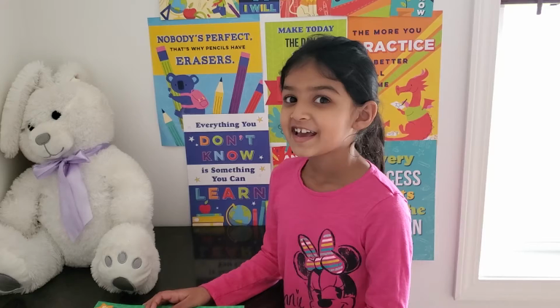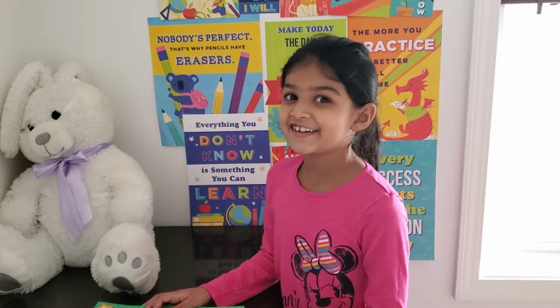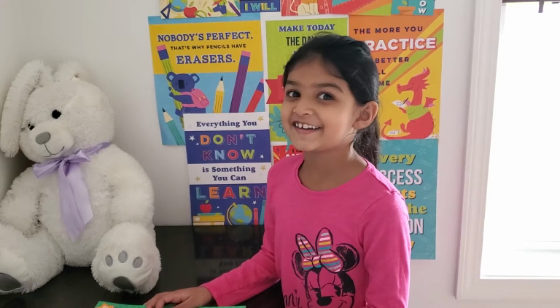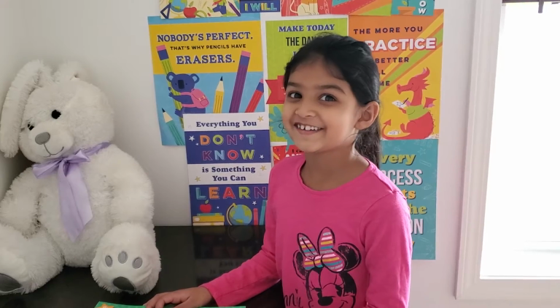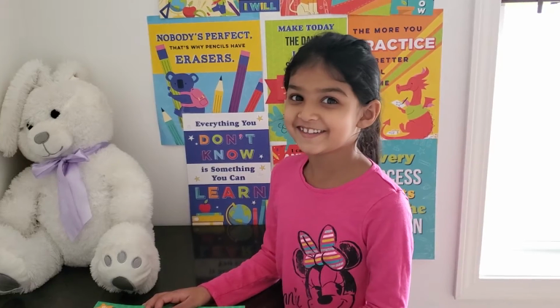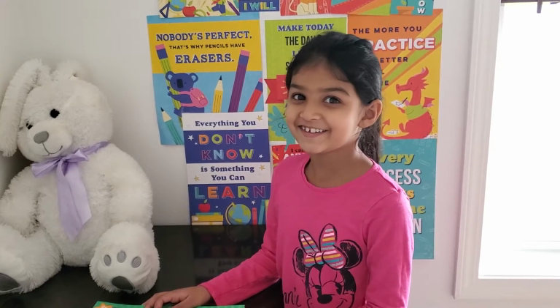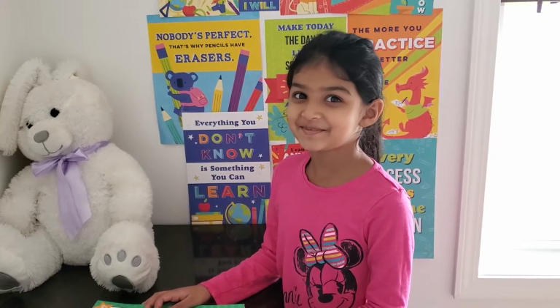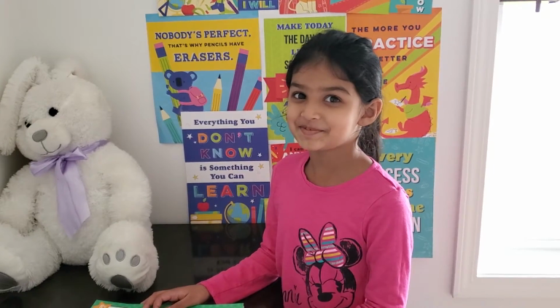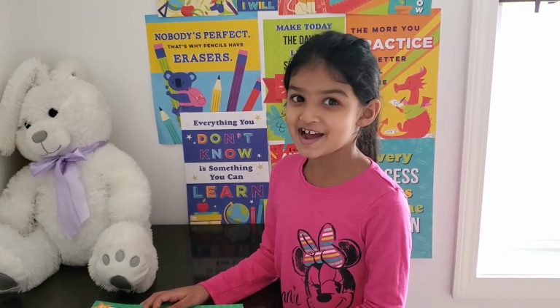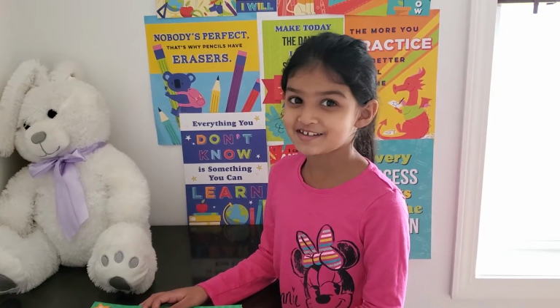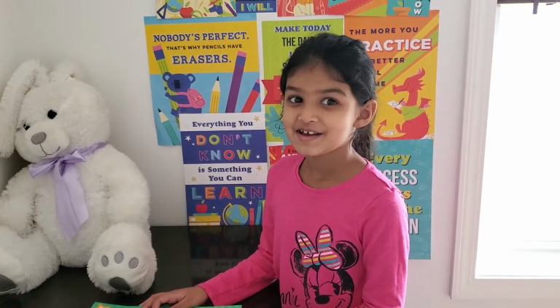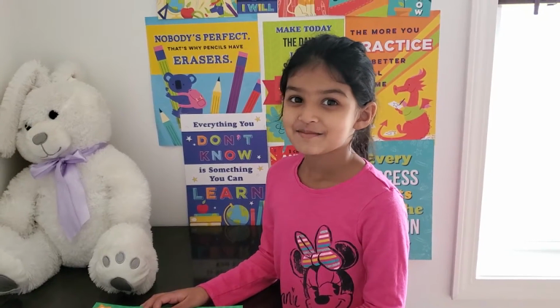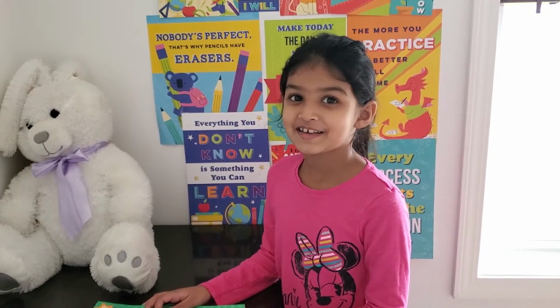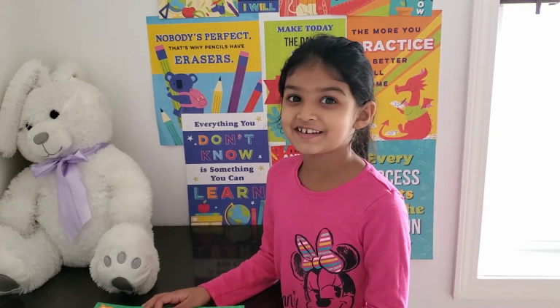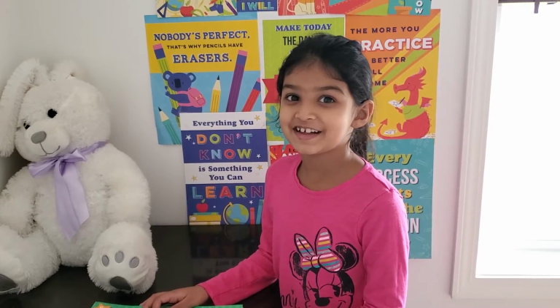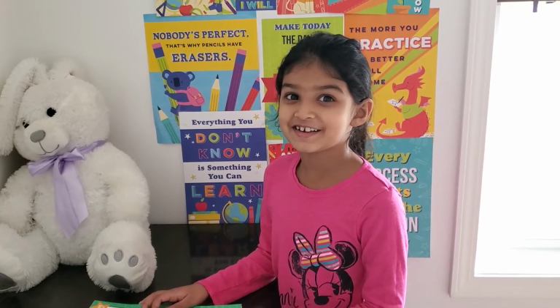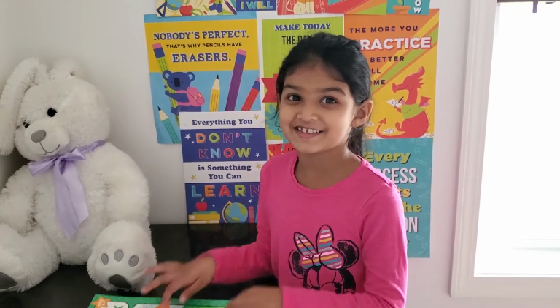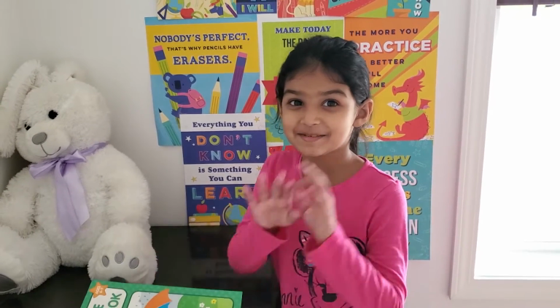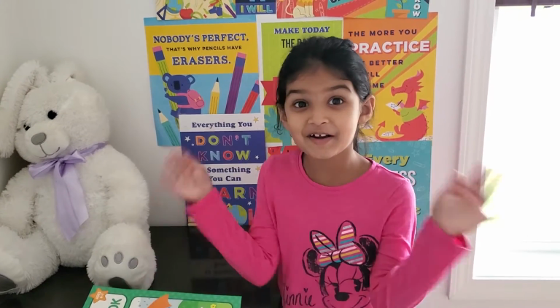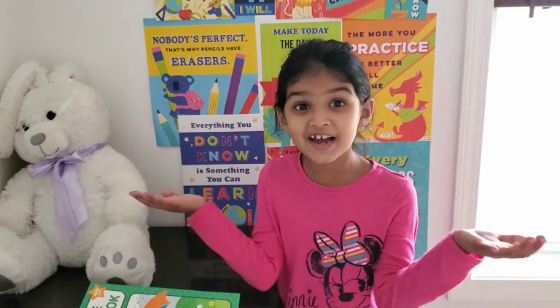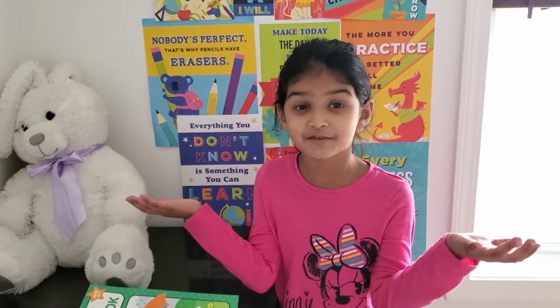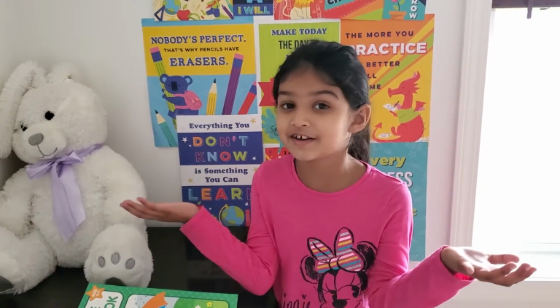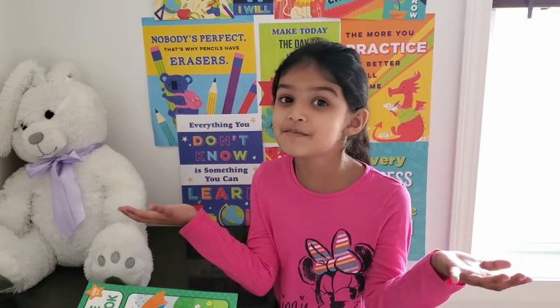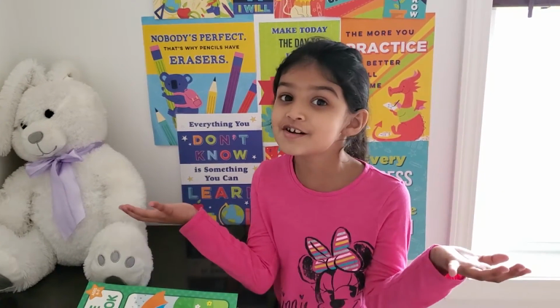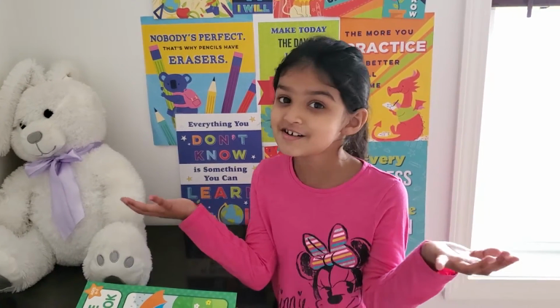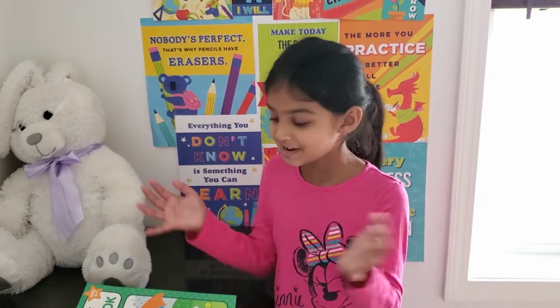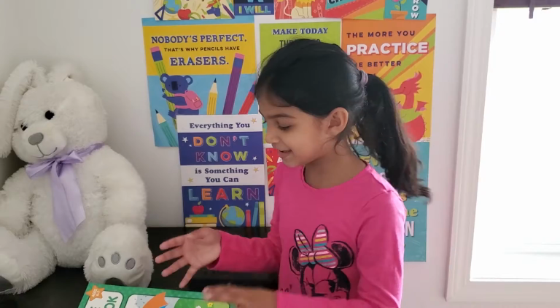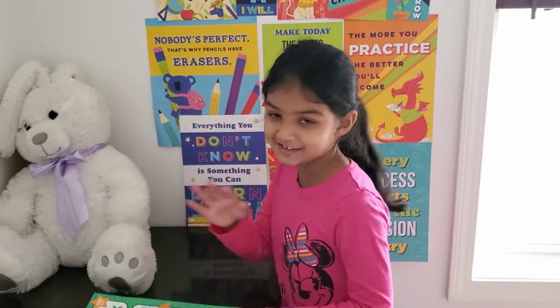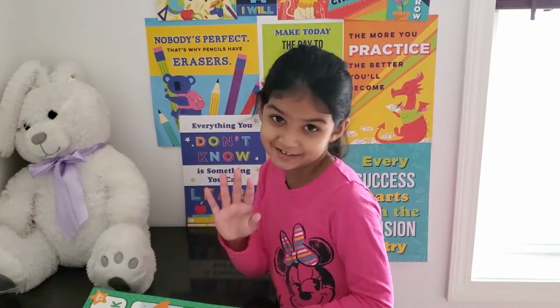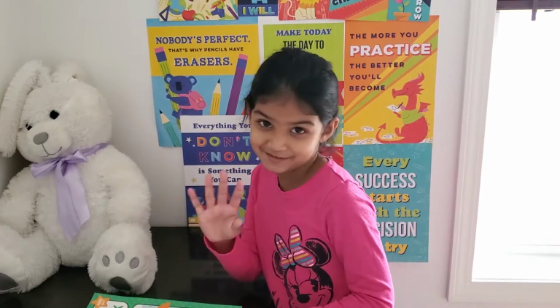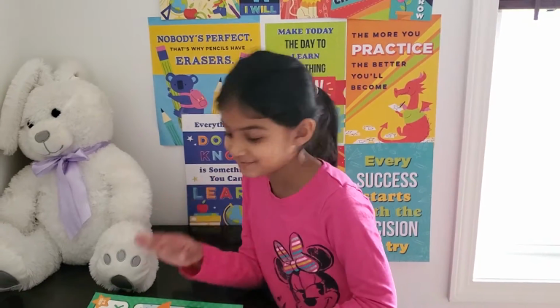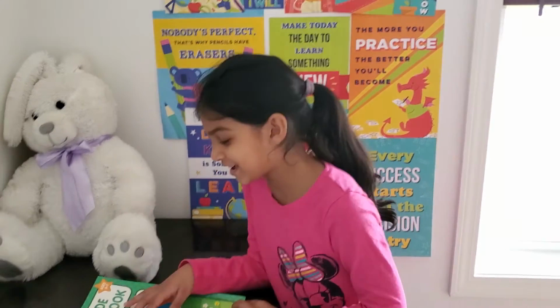And I know the surprise, but I can't tell you. It's a surprise, remember? I can't tell you, okay?